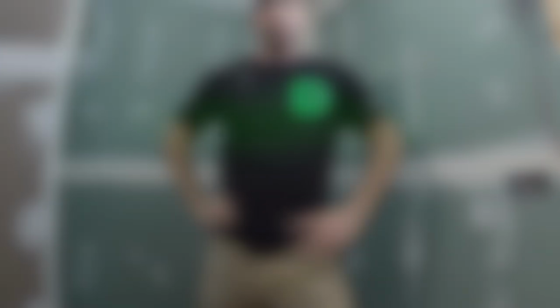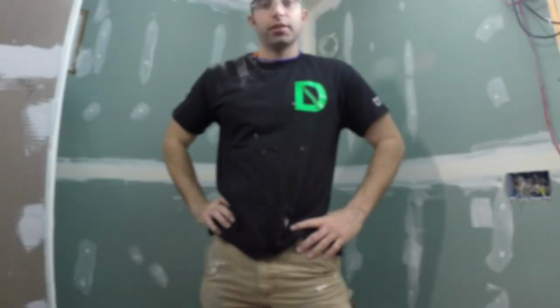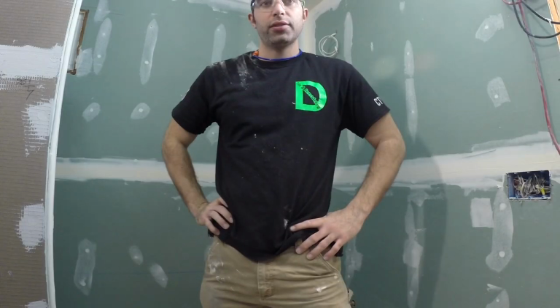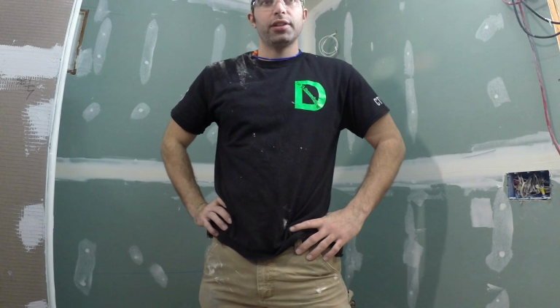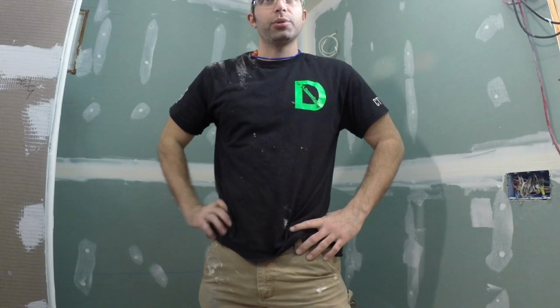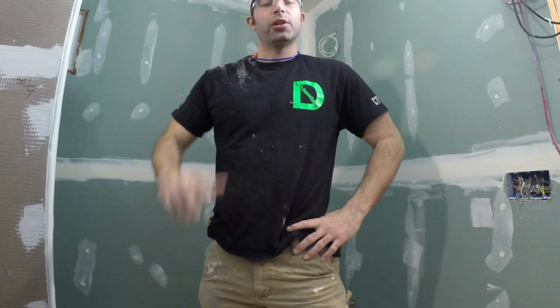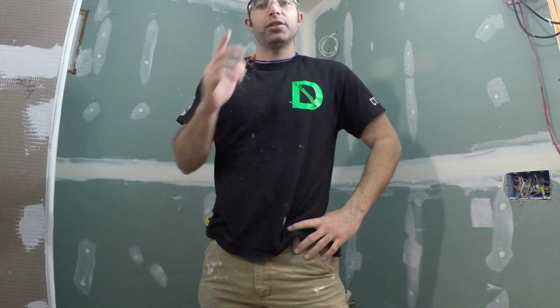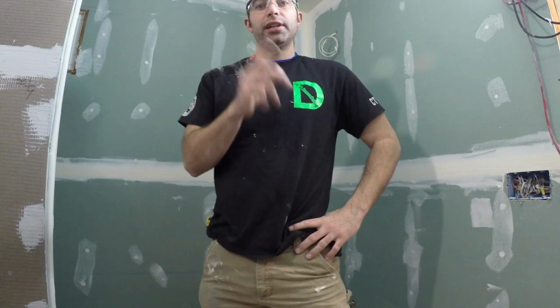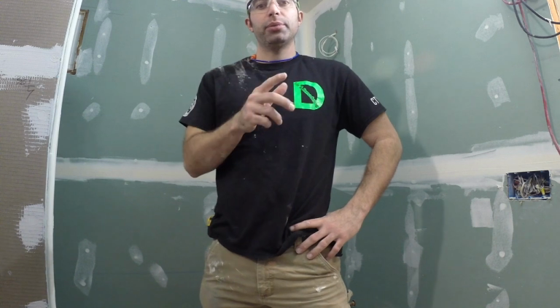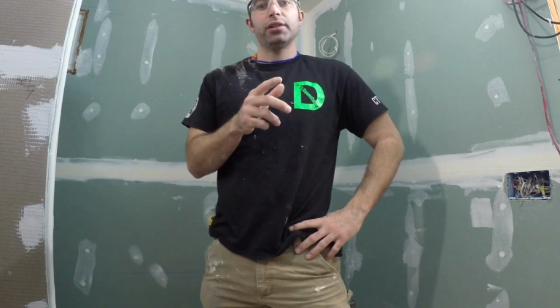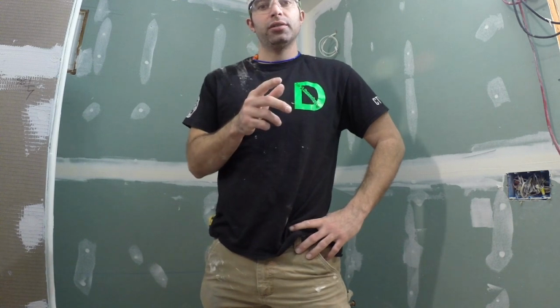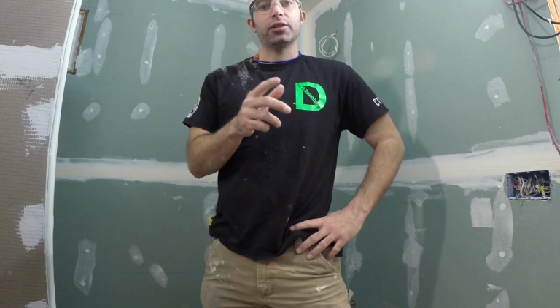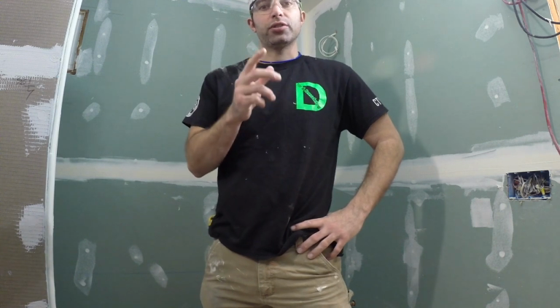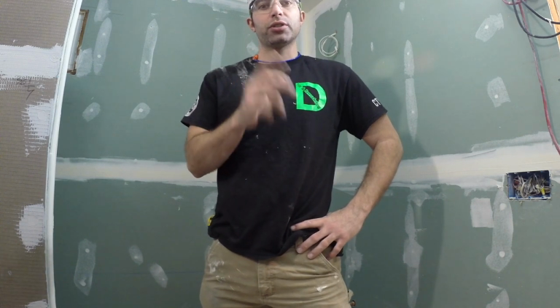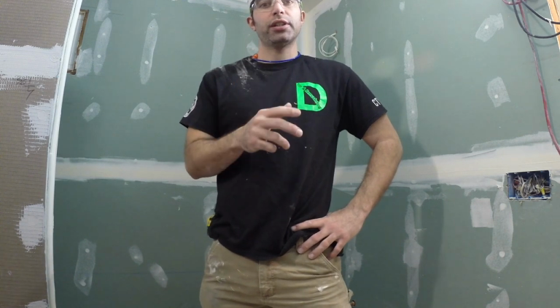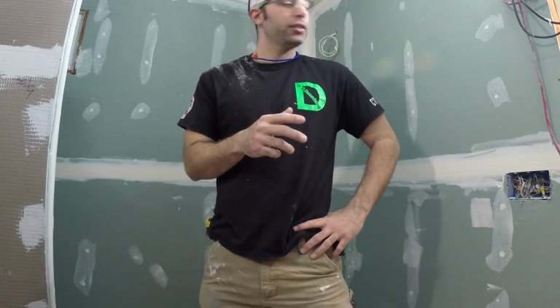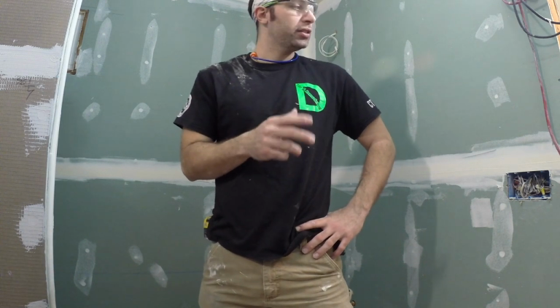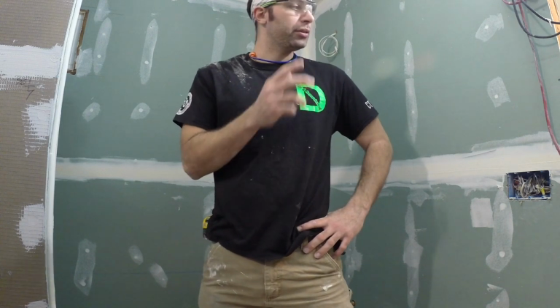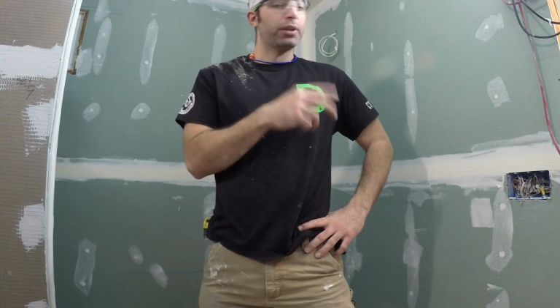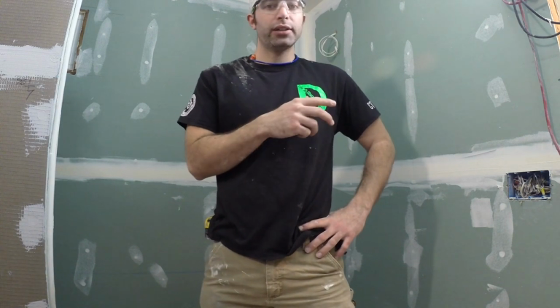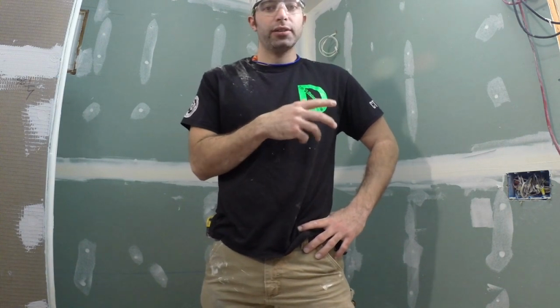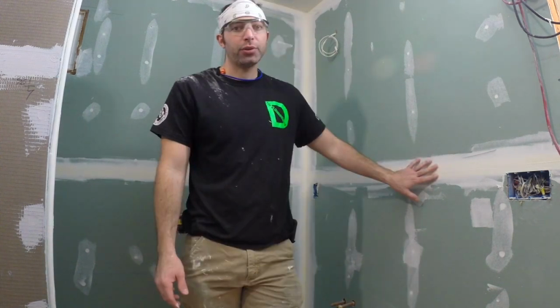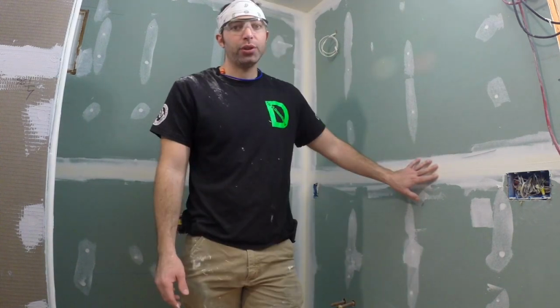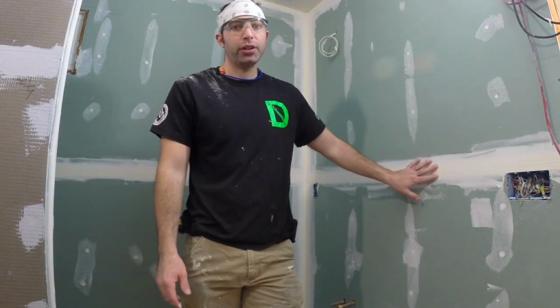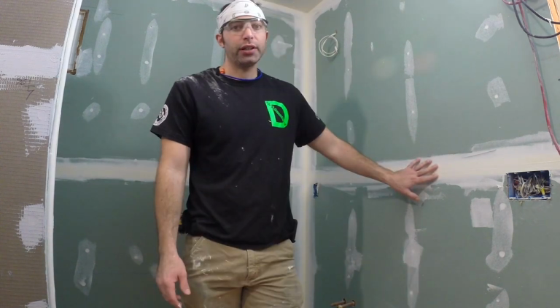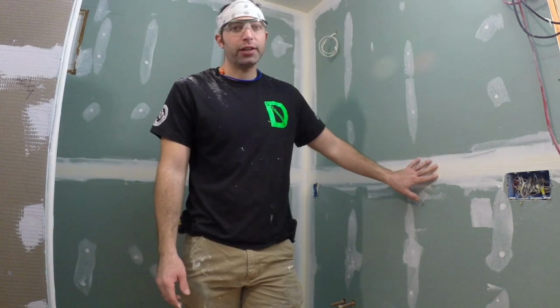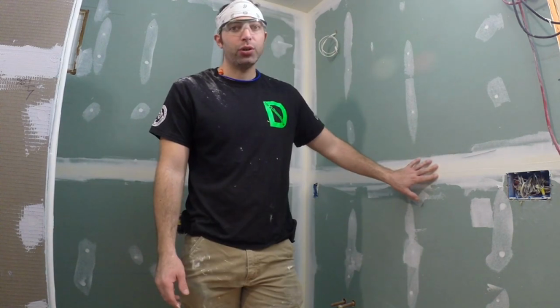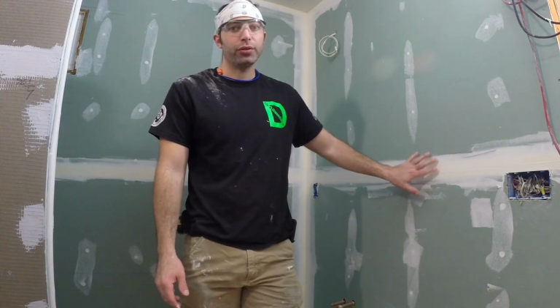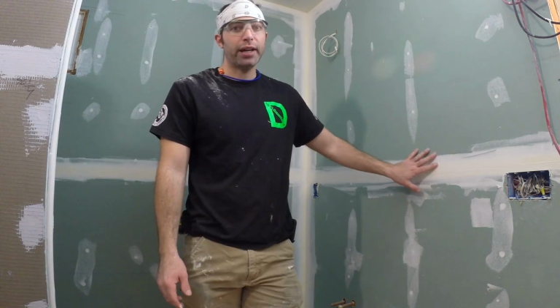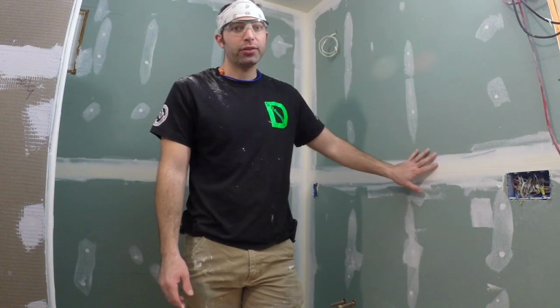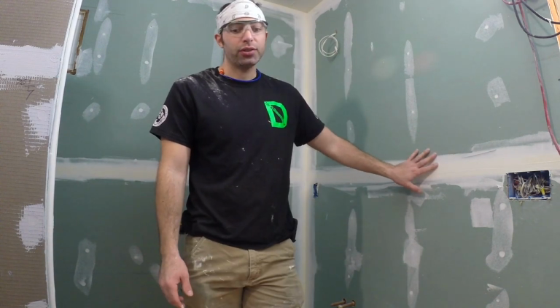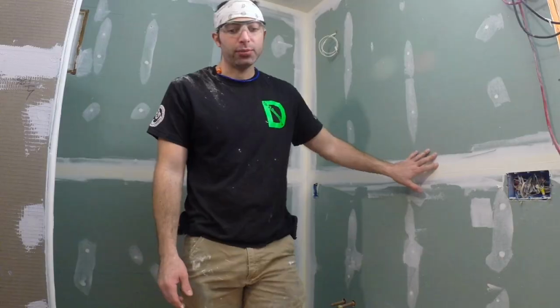Okay, yesterday we got all the tape on, so that's dry. Today we're back. I'm going to show you here how to coat your factory seams.